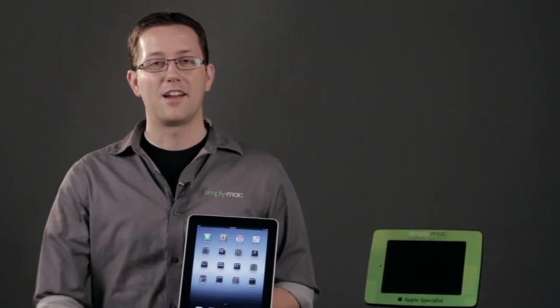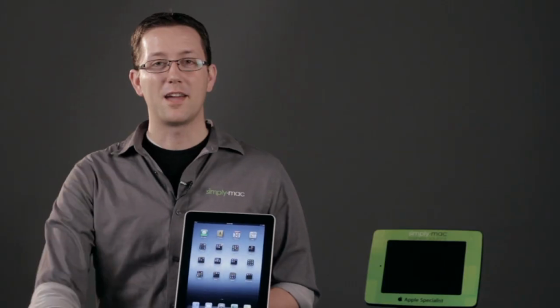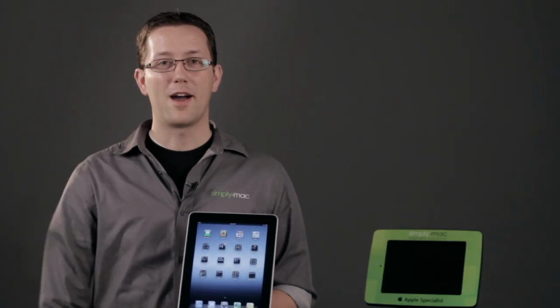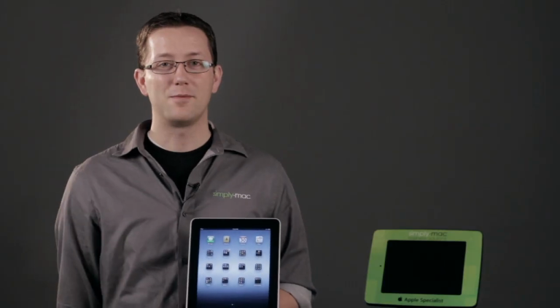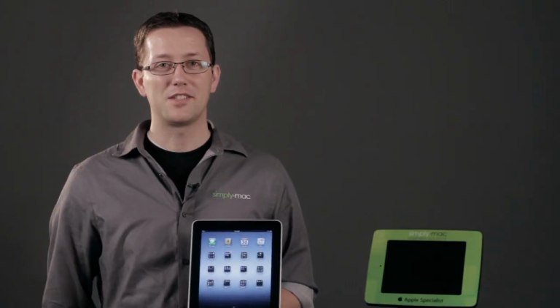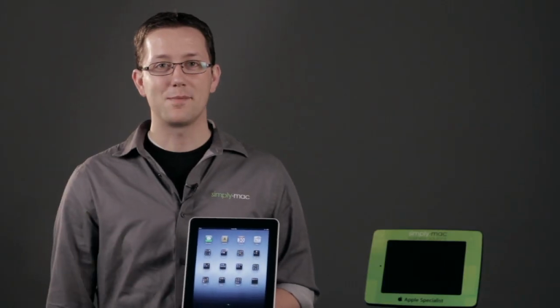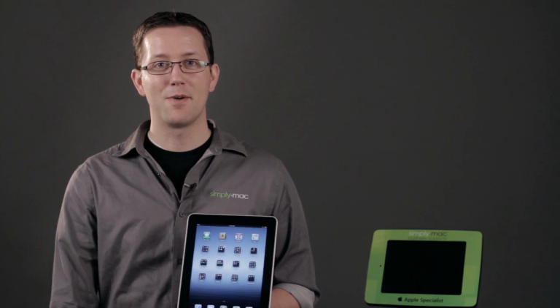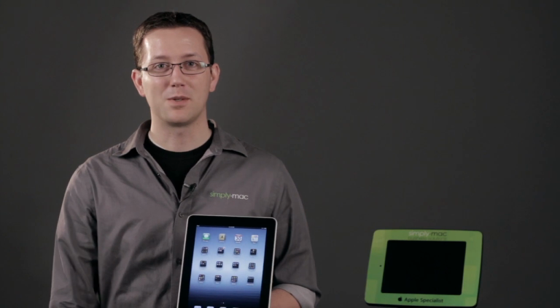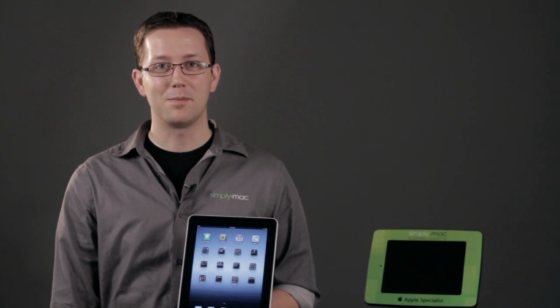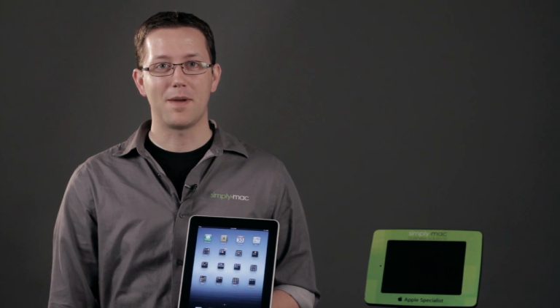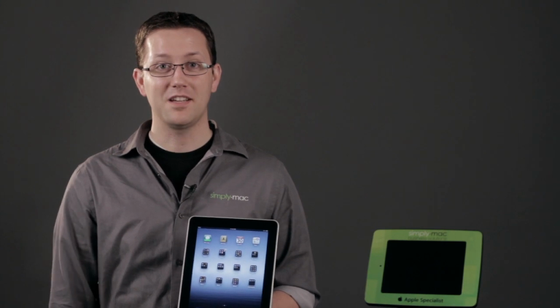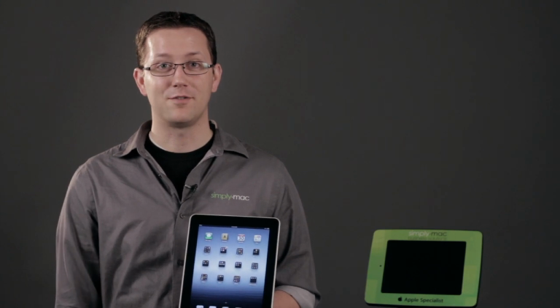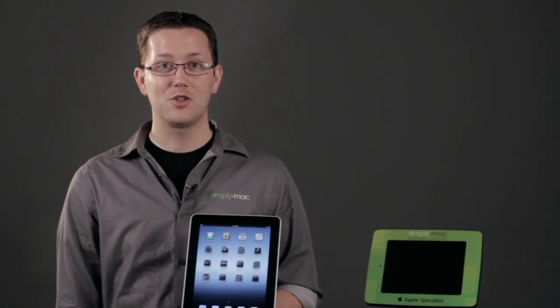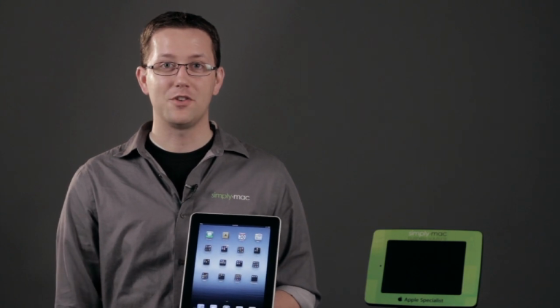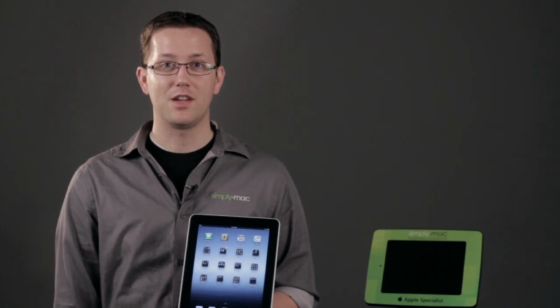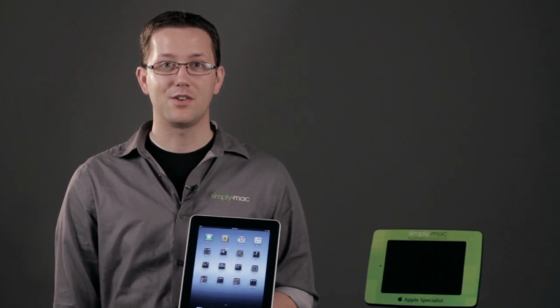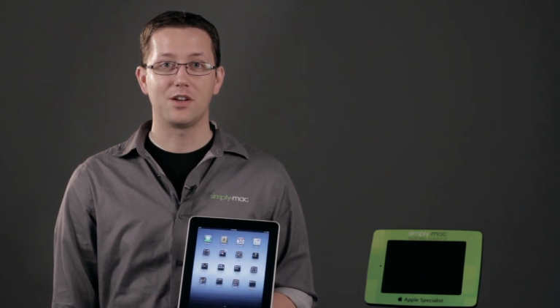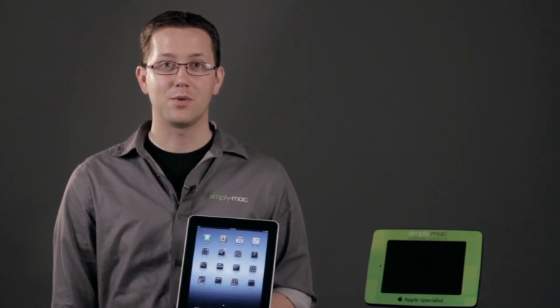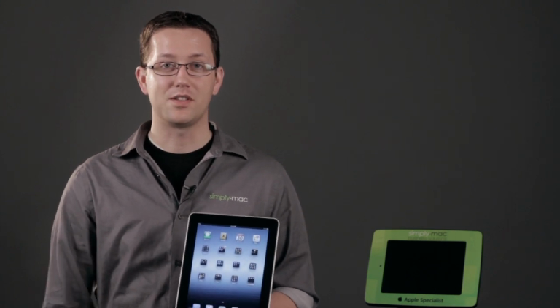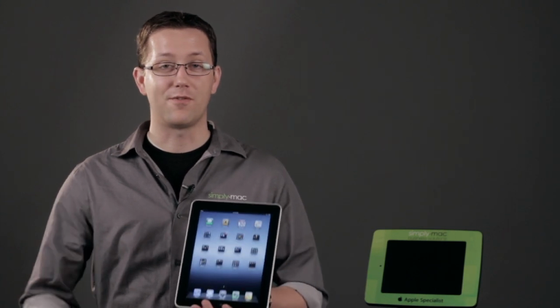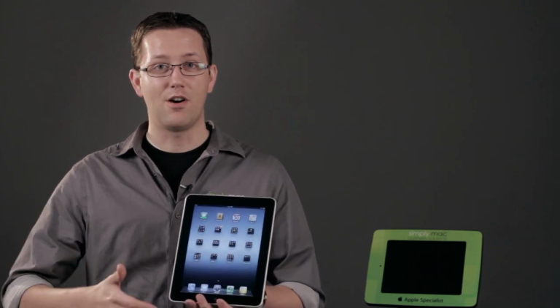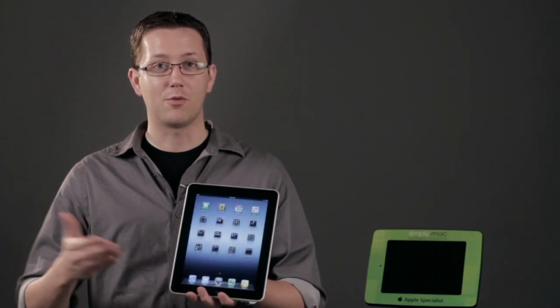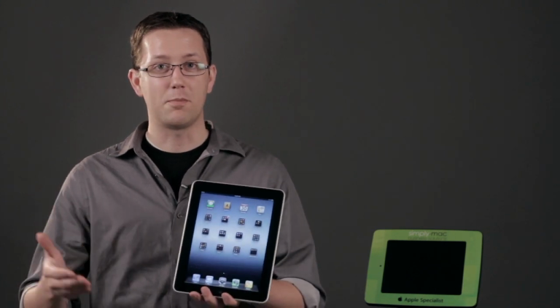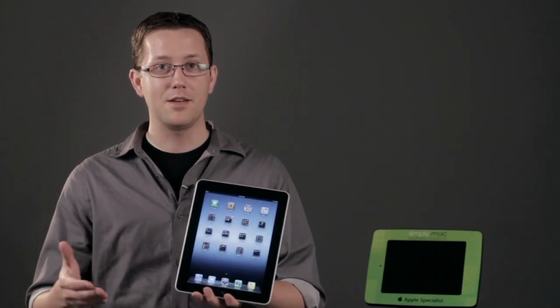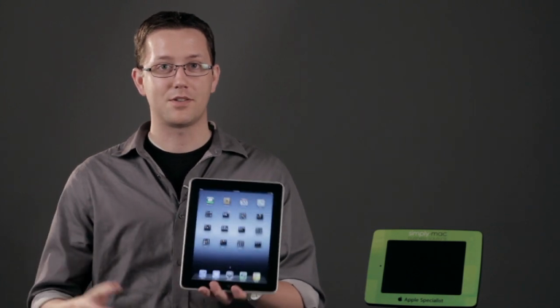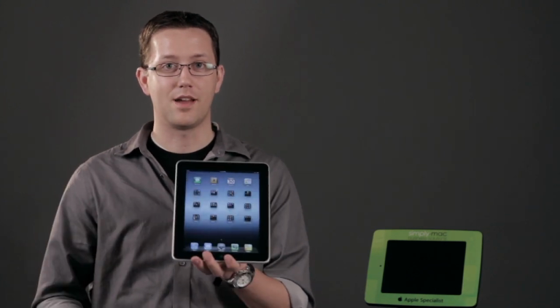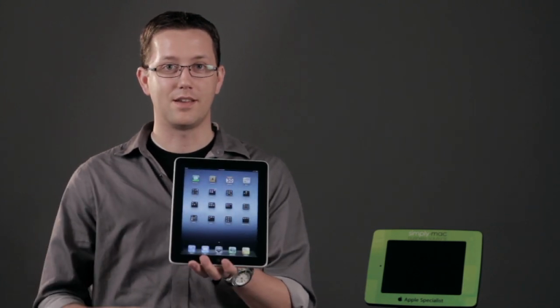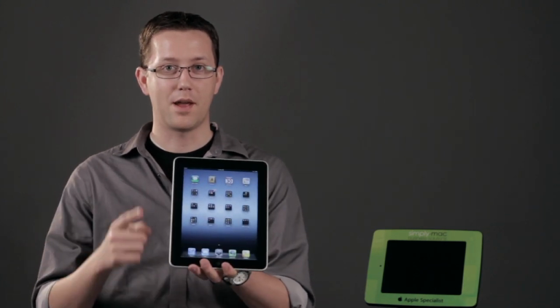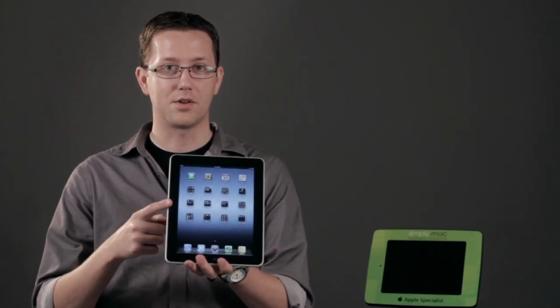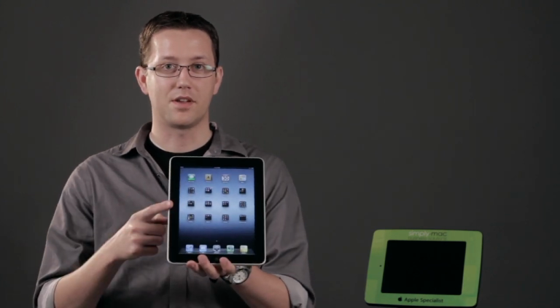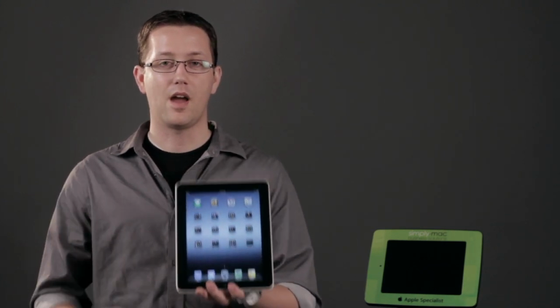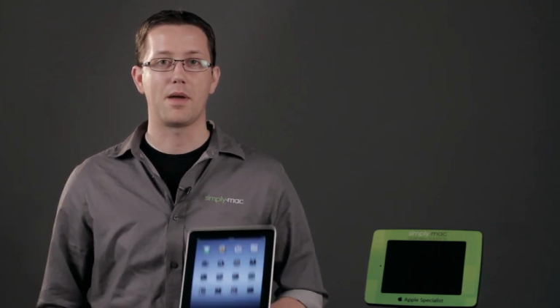Again, I'm Chase Thompson-Bah with Simply Mac, and I've just shown you how you can increase the font or the page size in iBooks on the iPad.